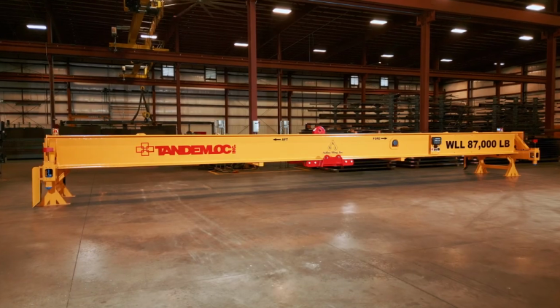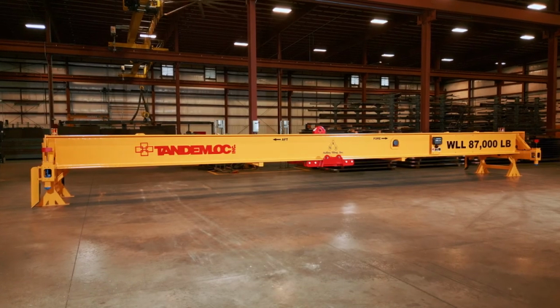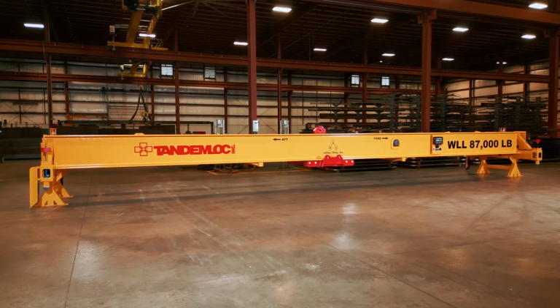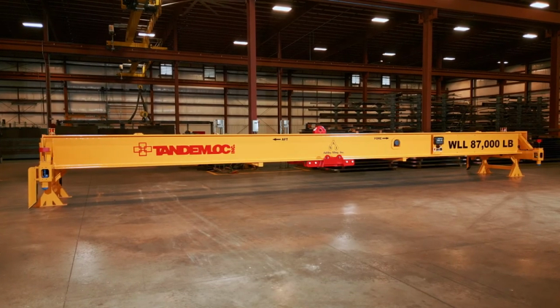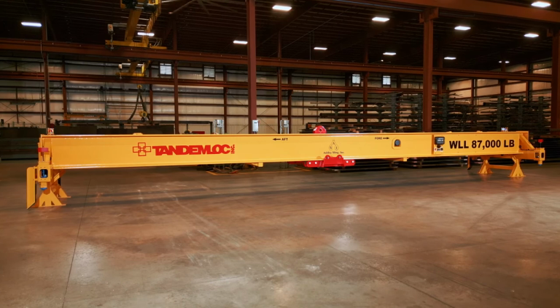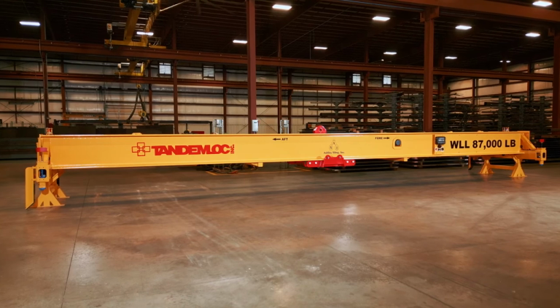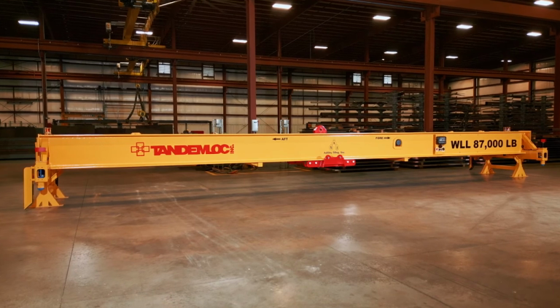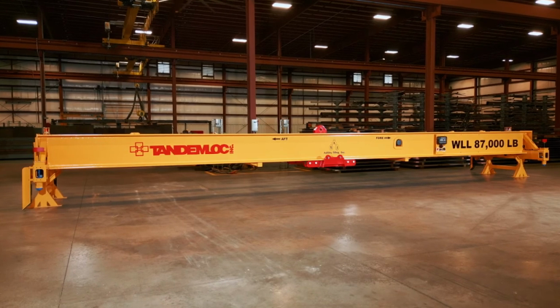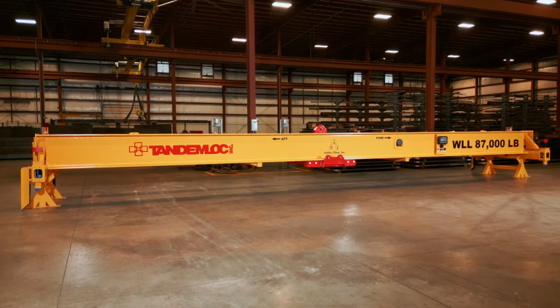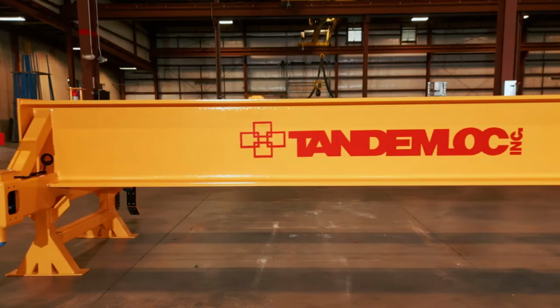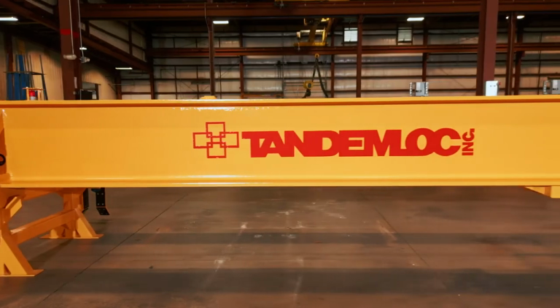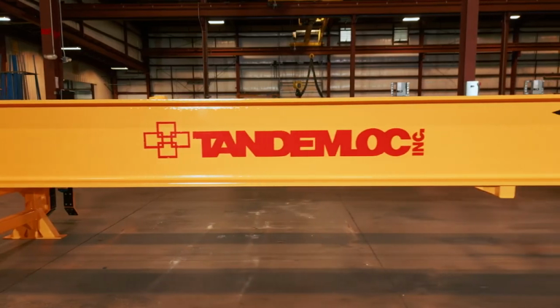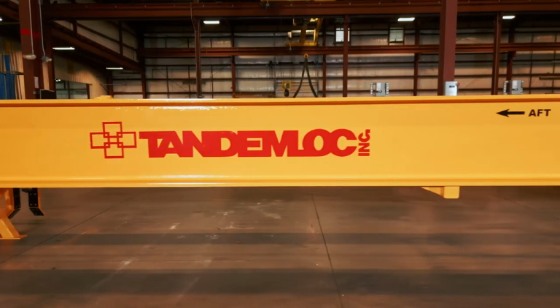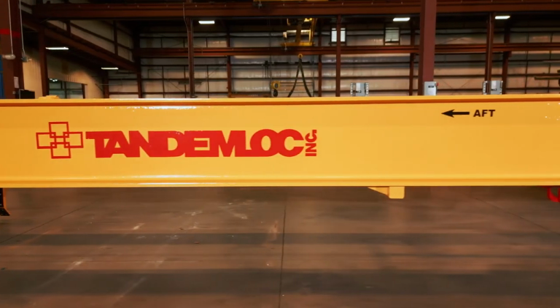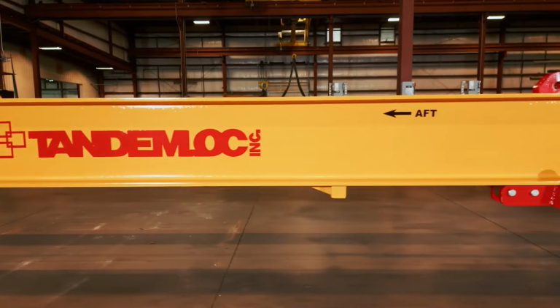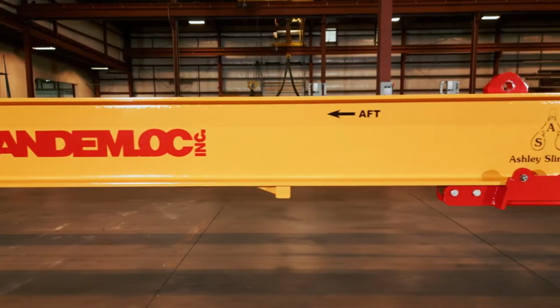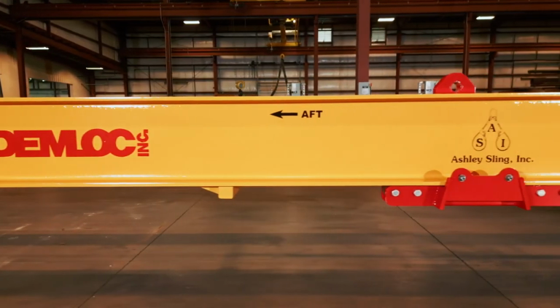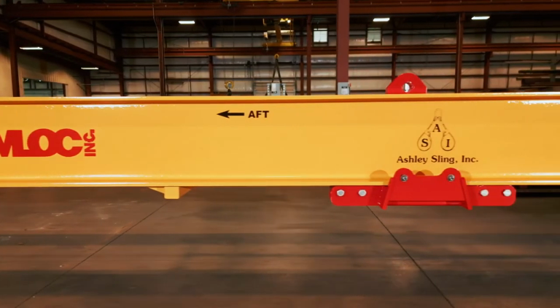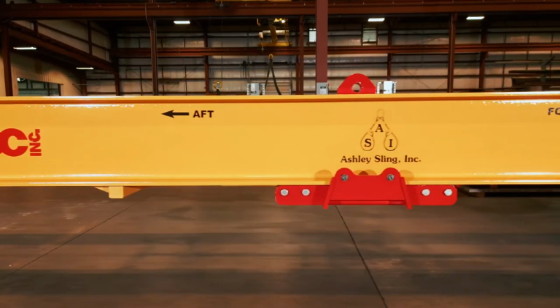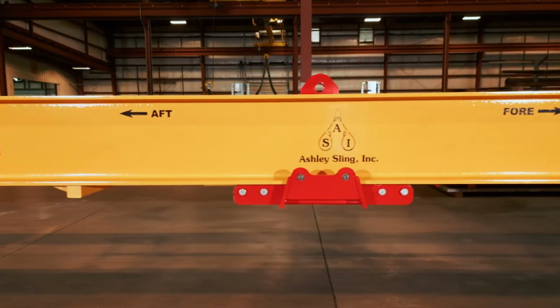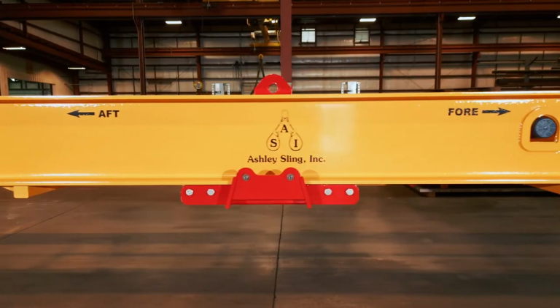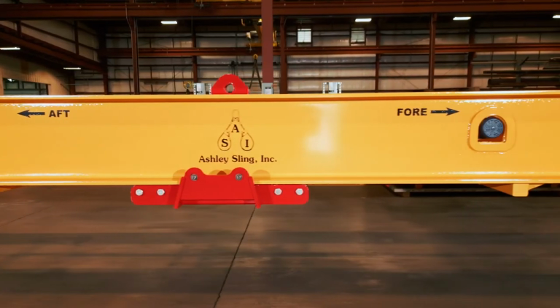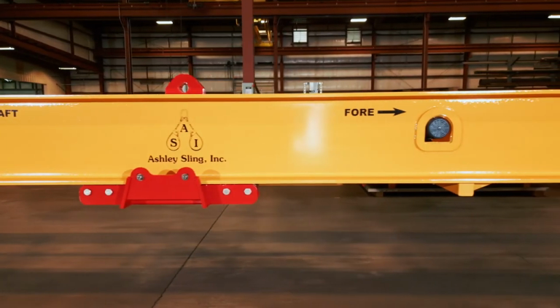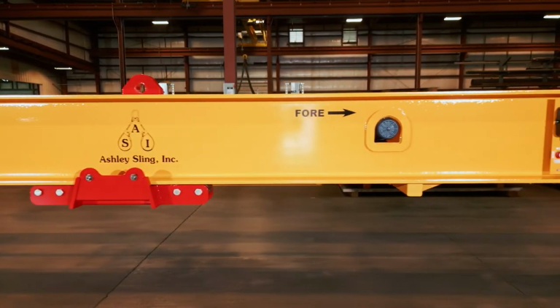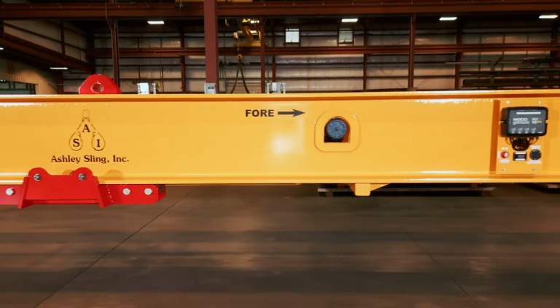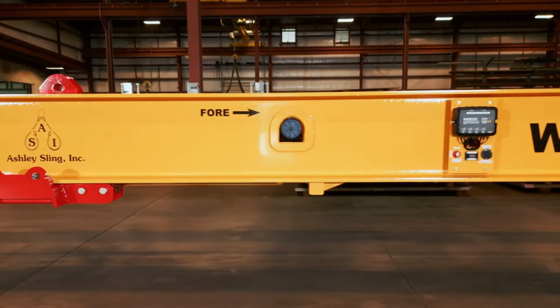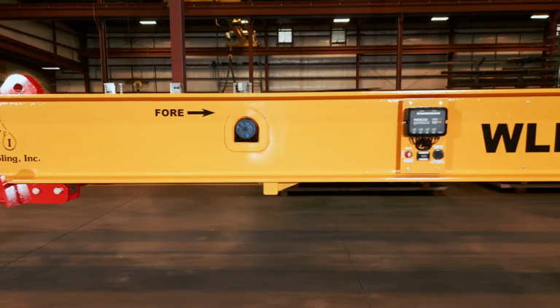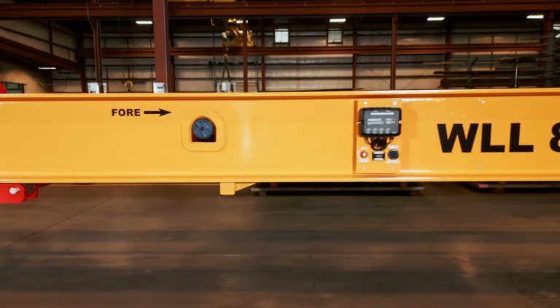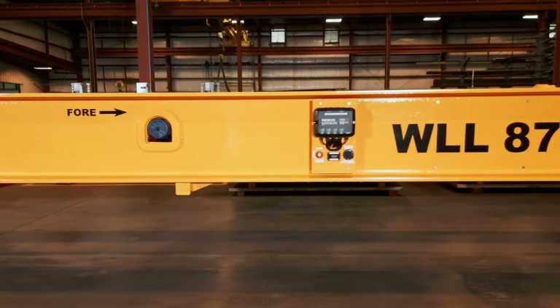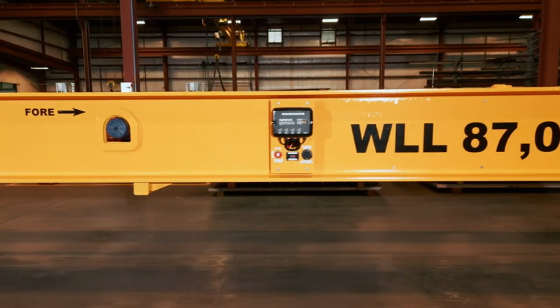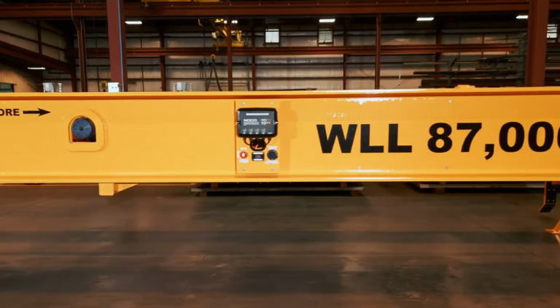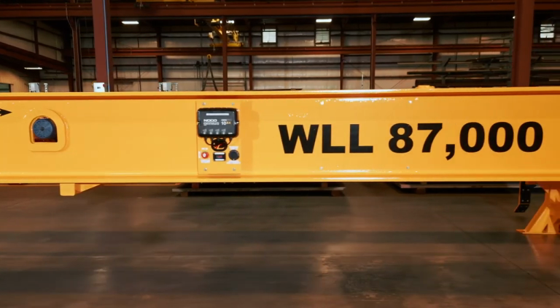Like all Tandemlock products, this one is no different. It is proof tested to 125% of the working load limit per ASME B30.20 specification.